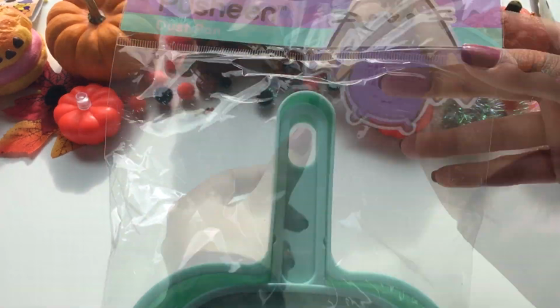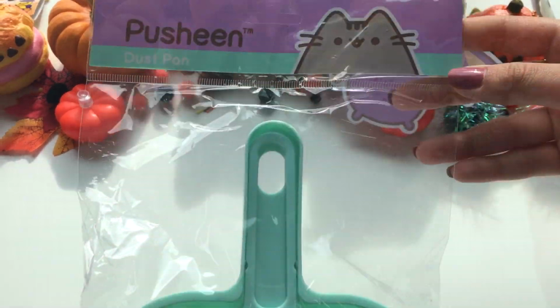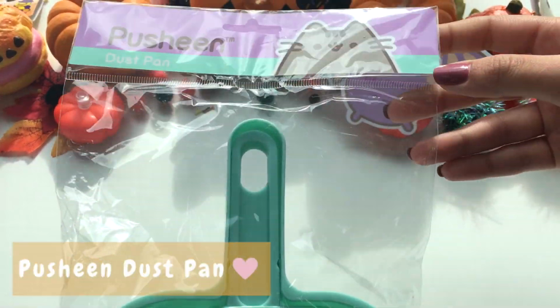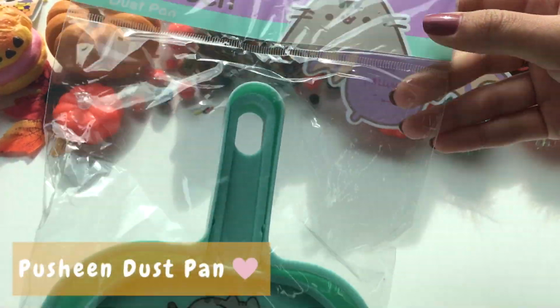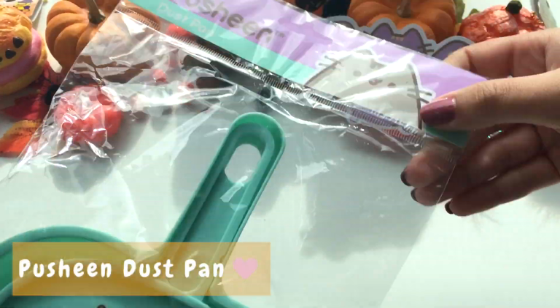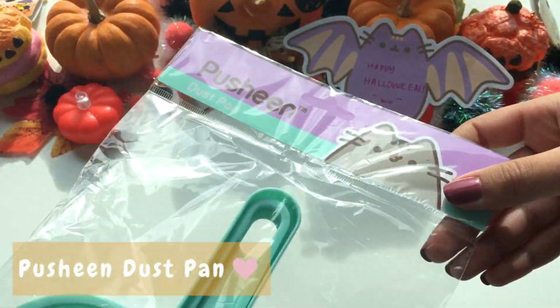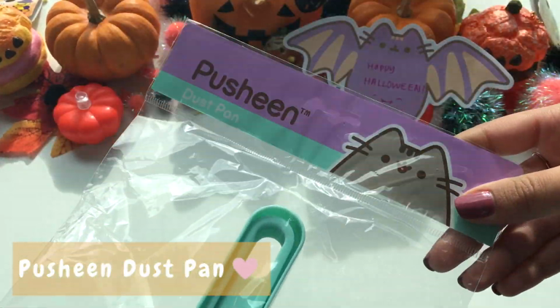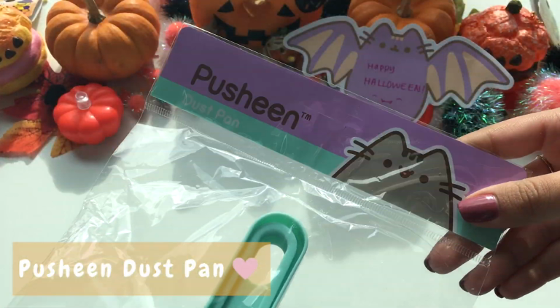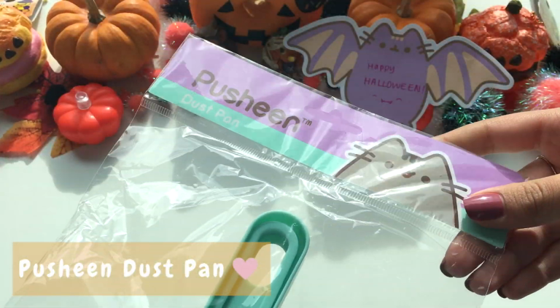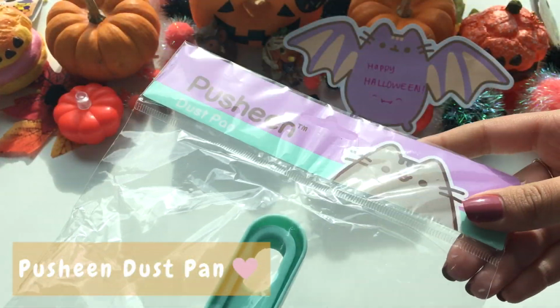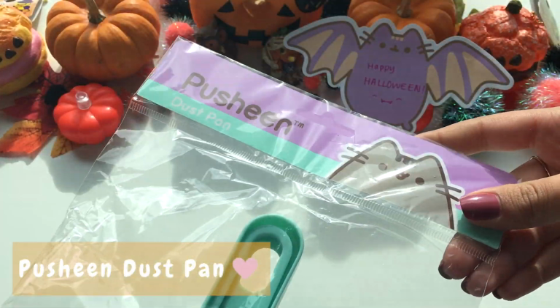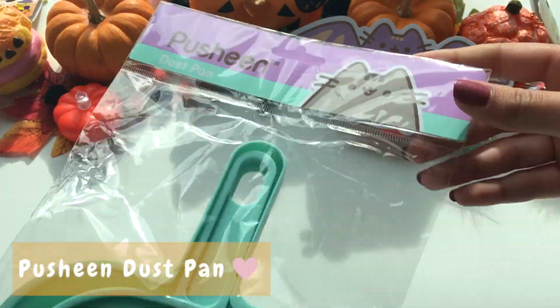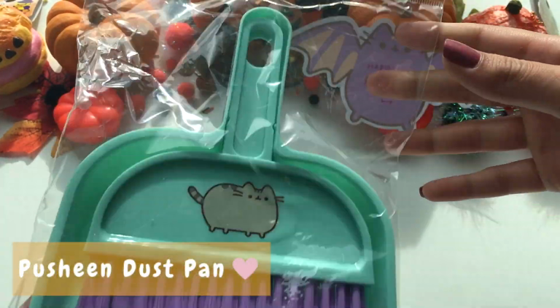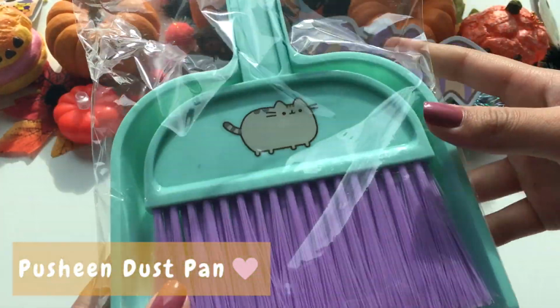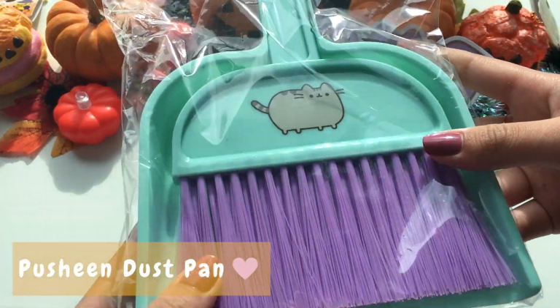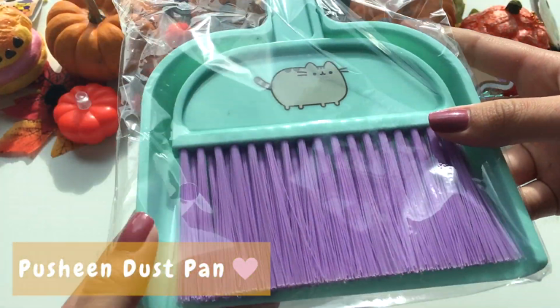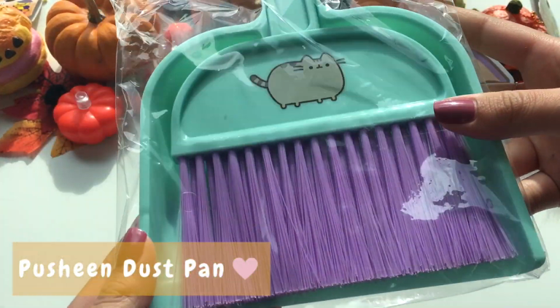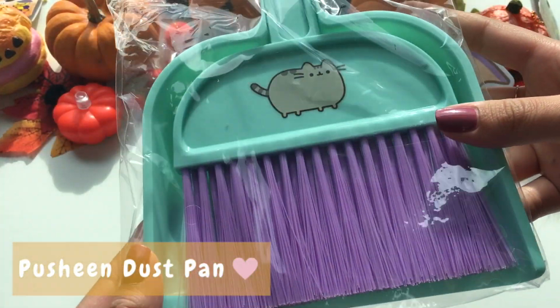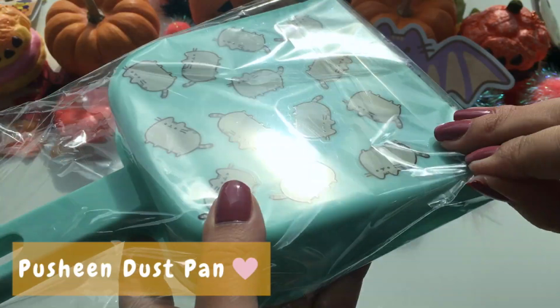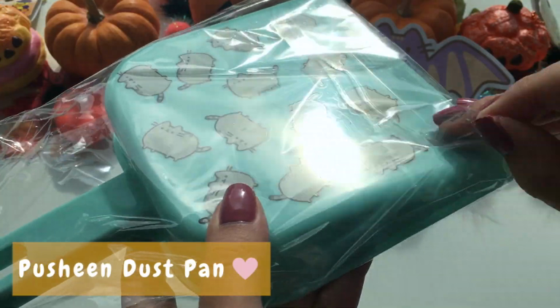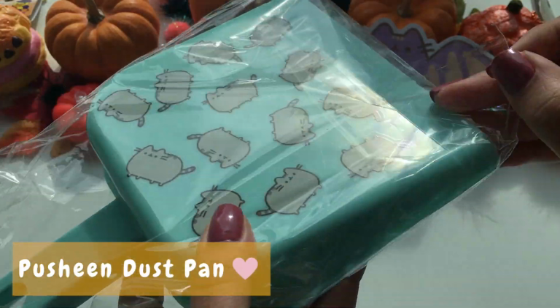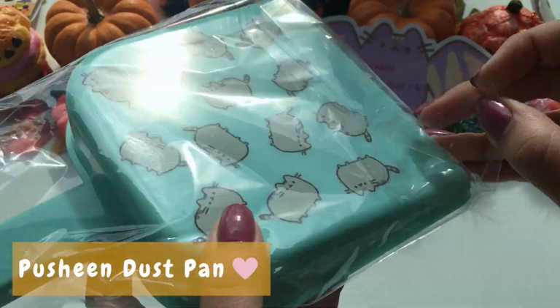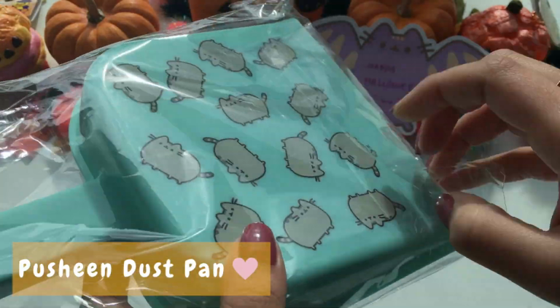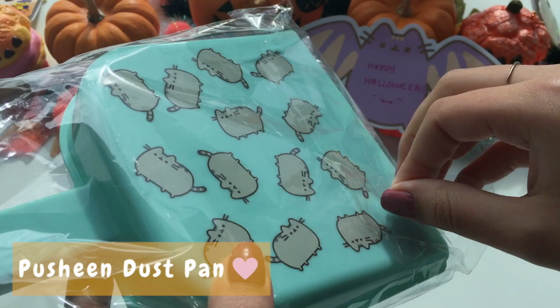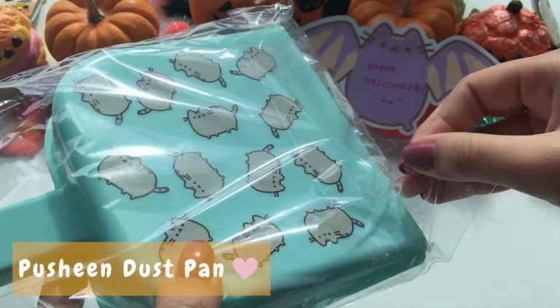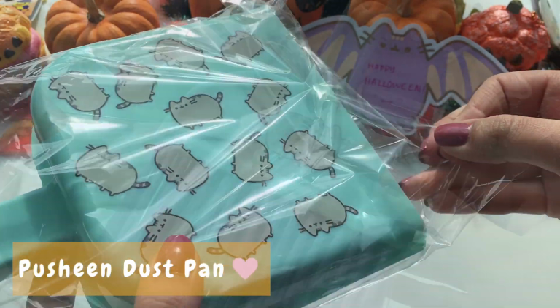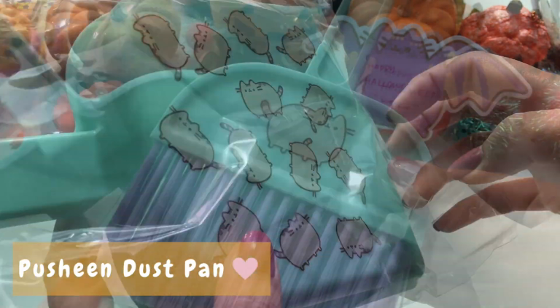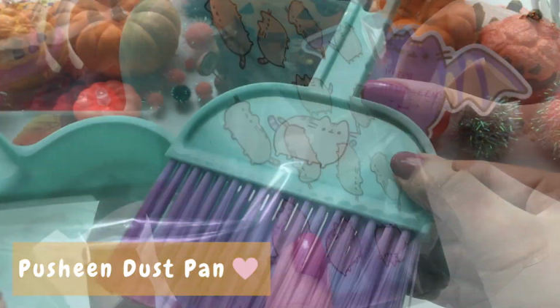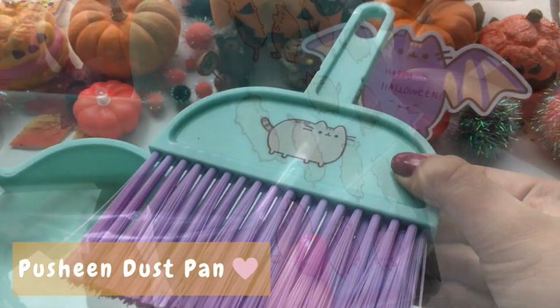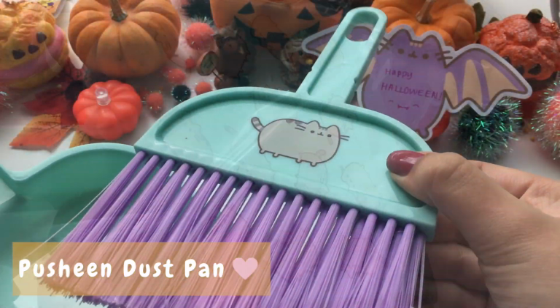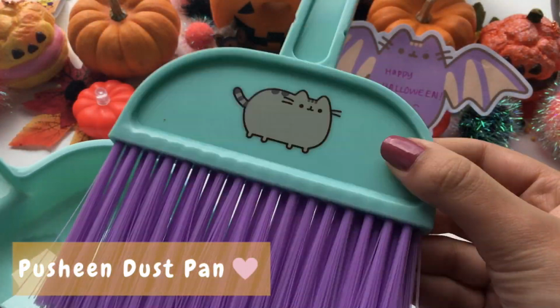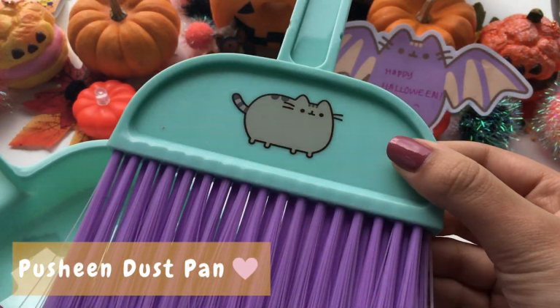The third item in the box is a Pusheen dustpan. This is great for cleaning up small spills and messes.